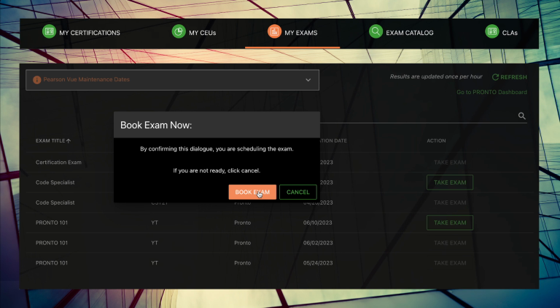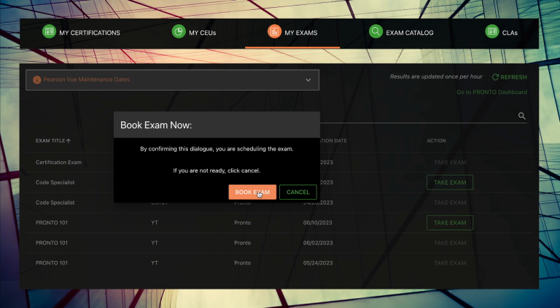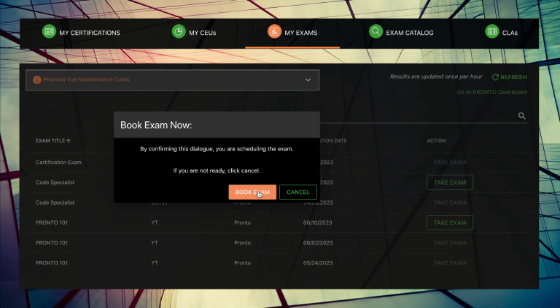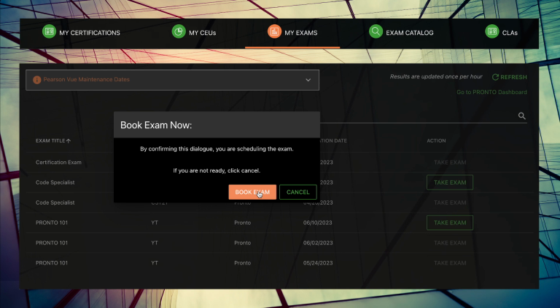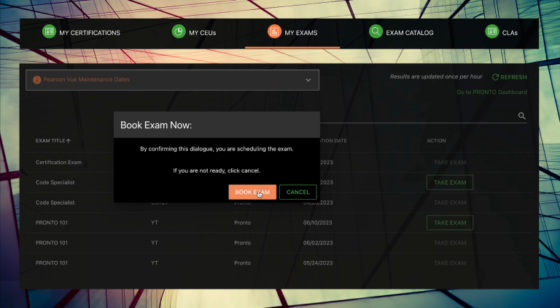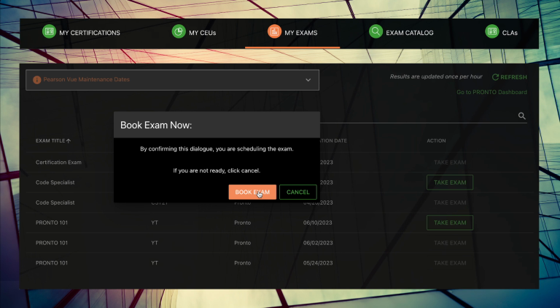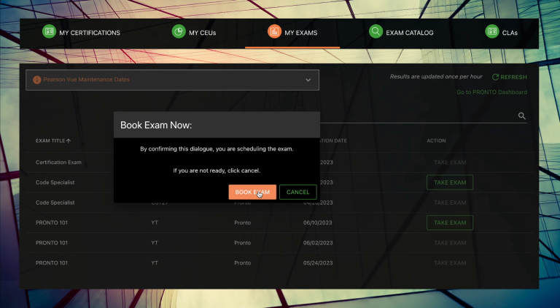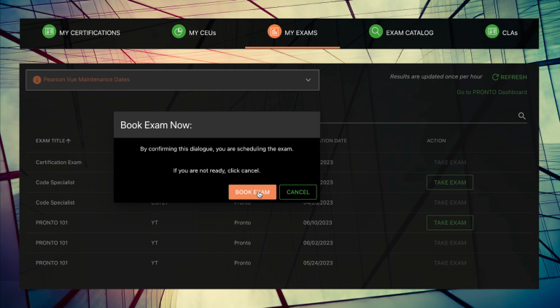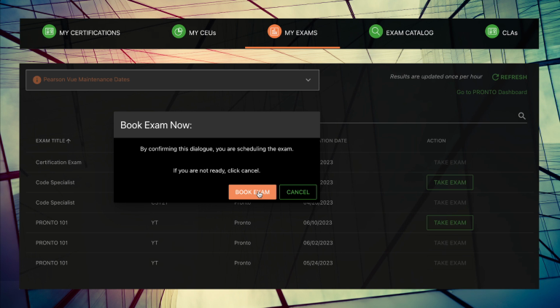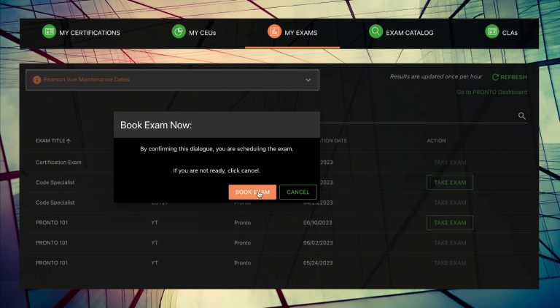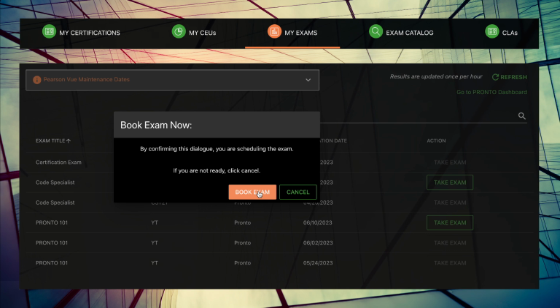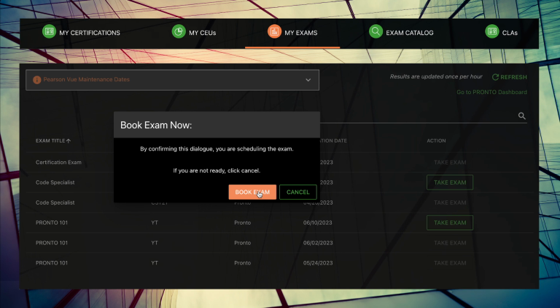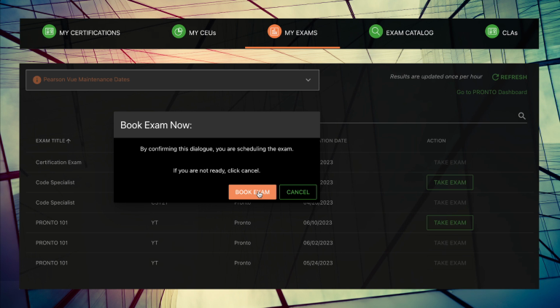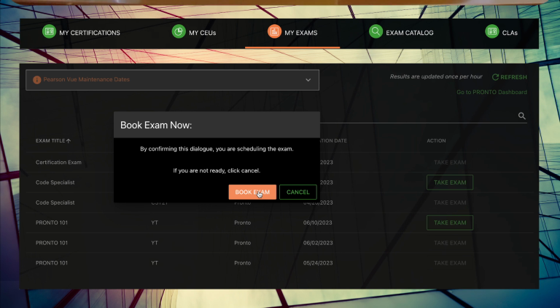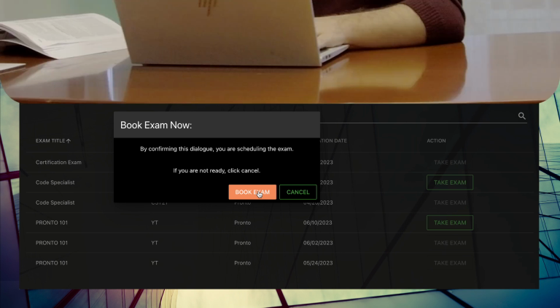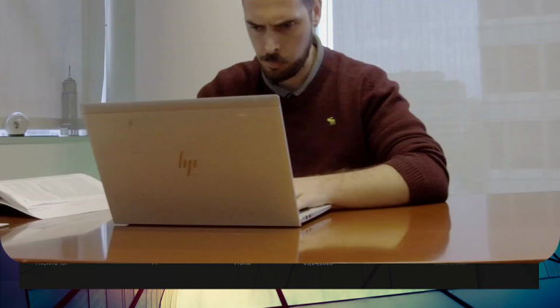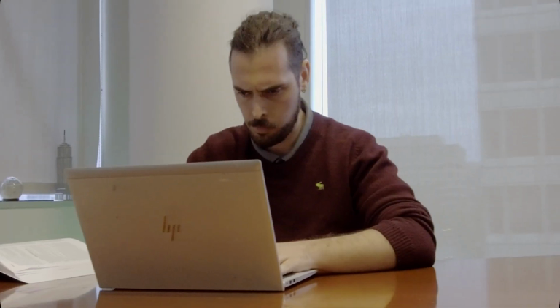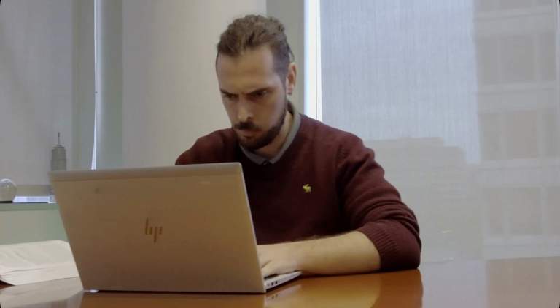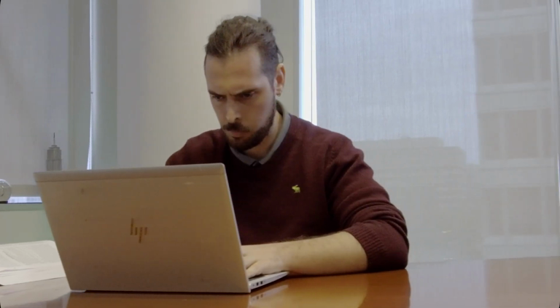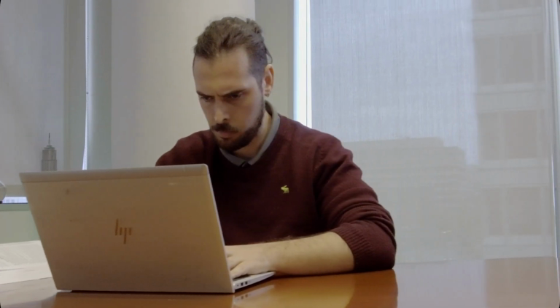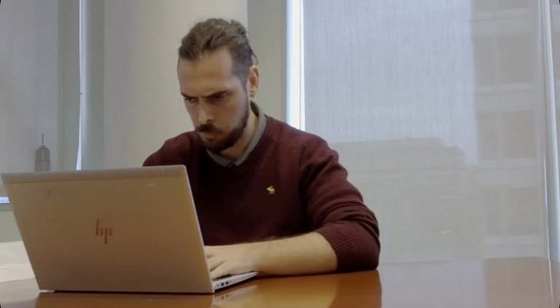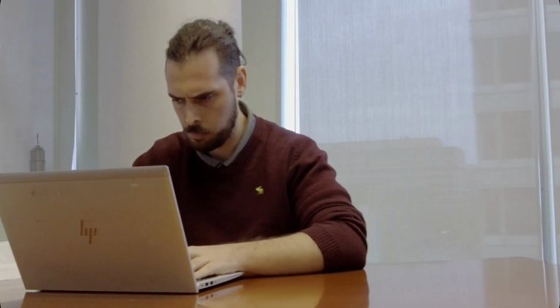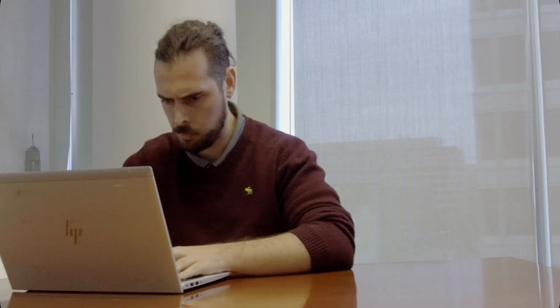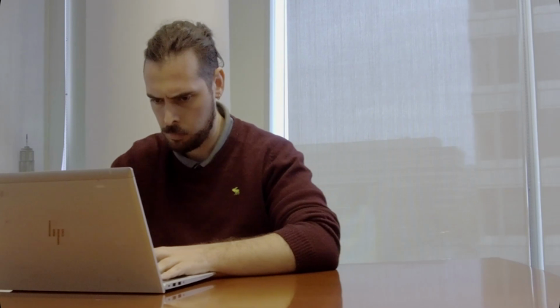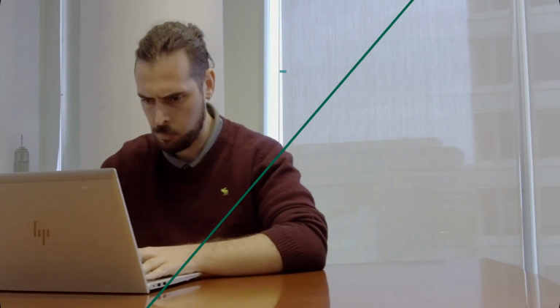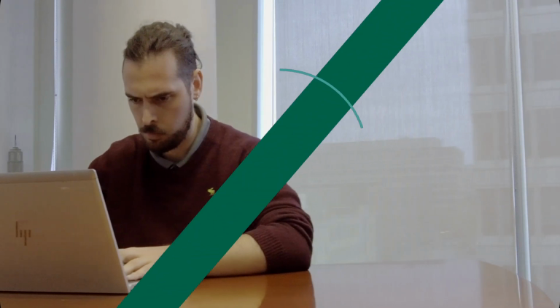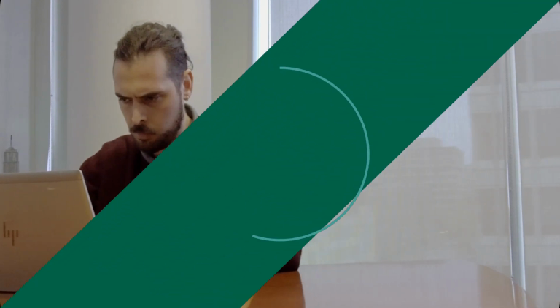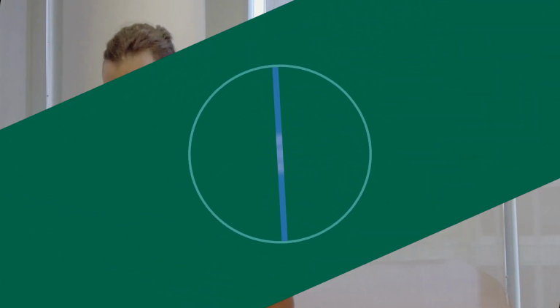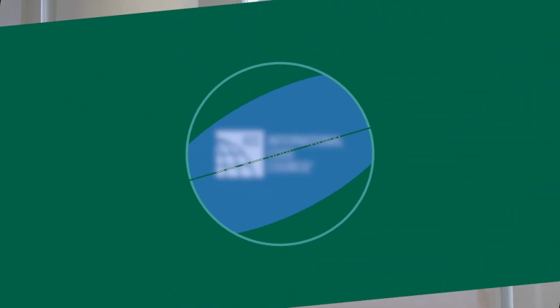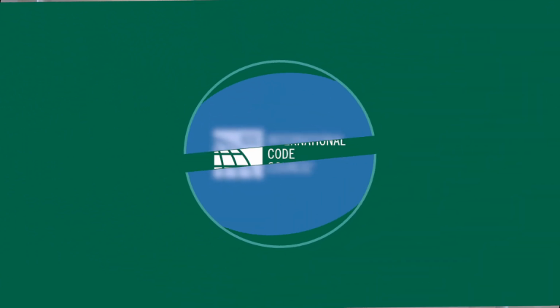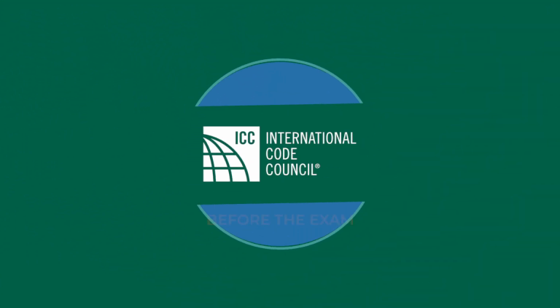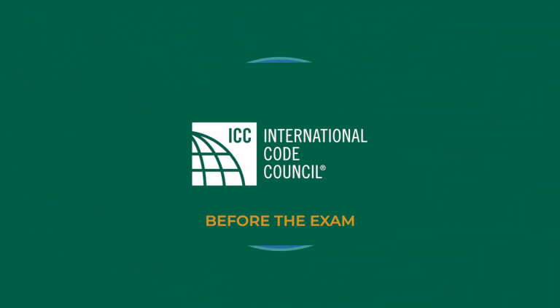Now that you're prepped and ready, it's time to learn what to do during the exam — but that's a whole other video, so we'll see you there.